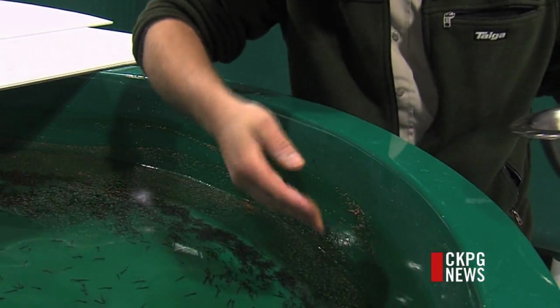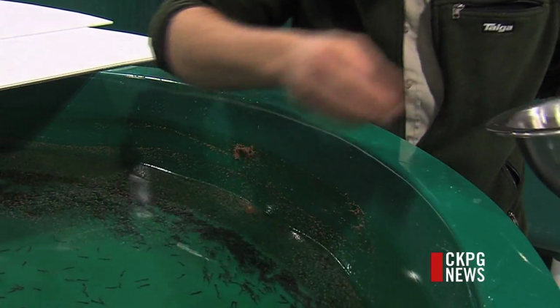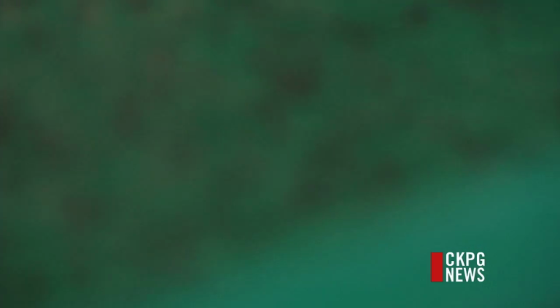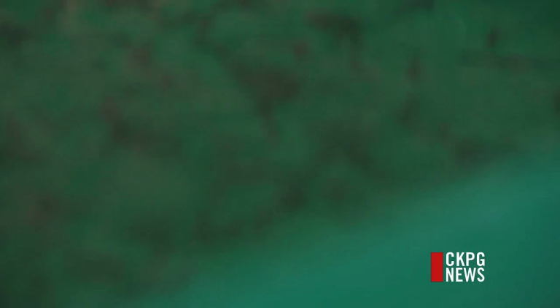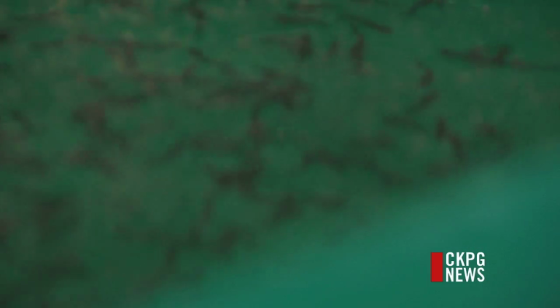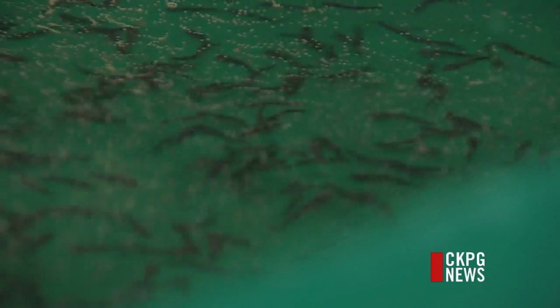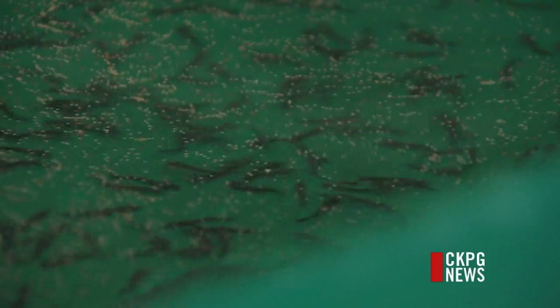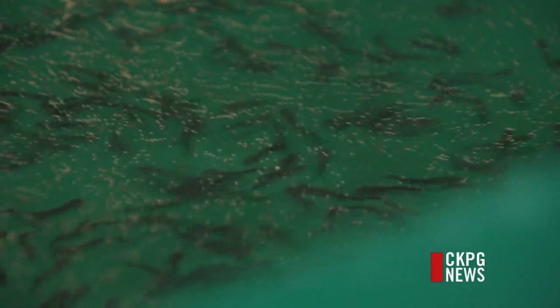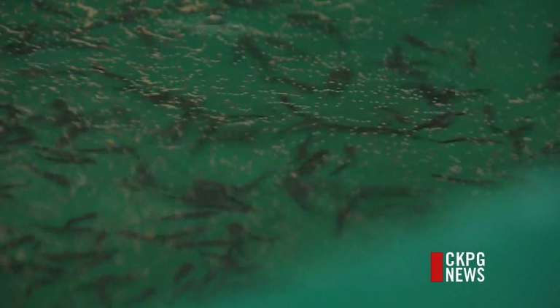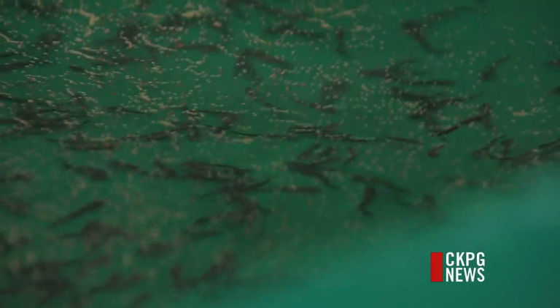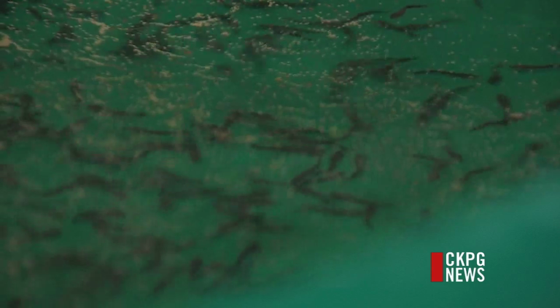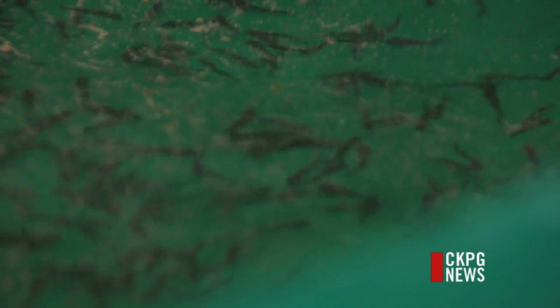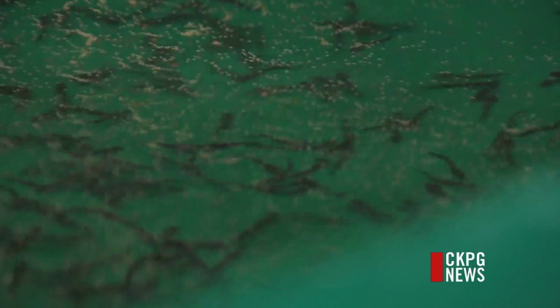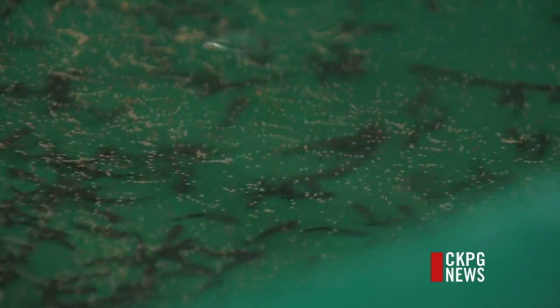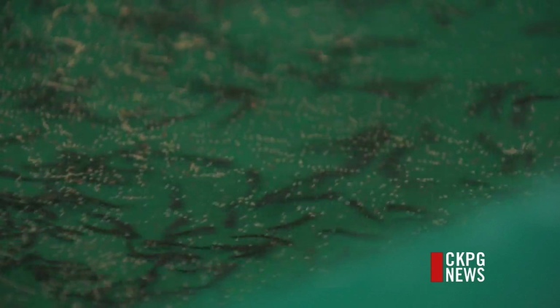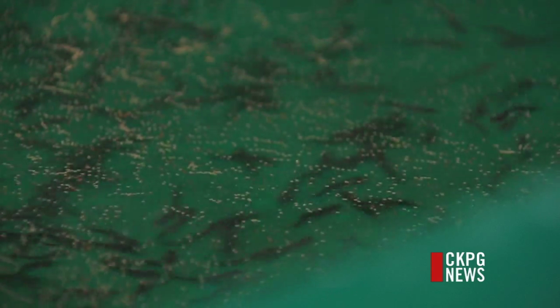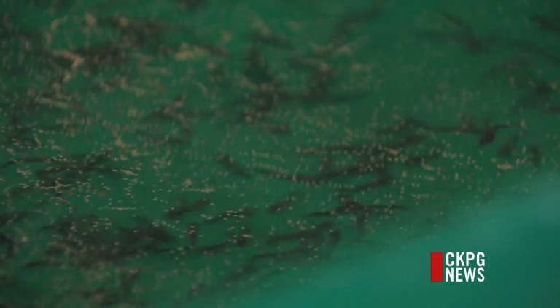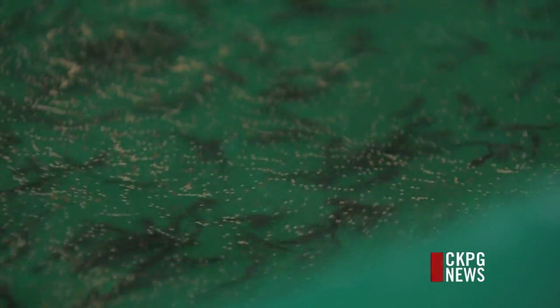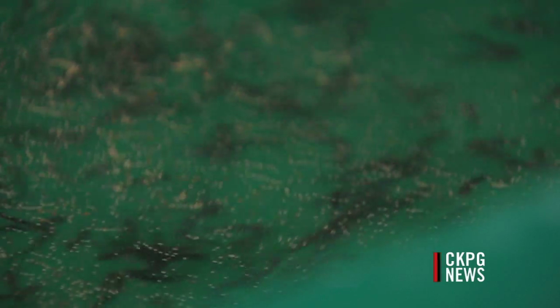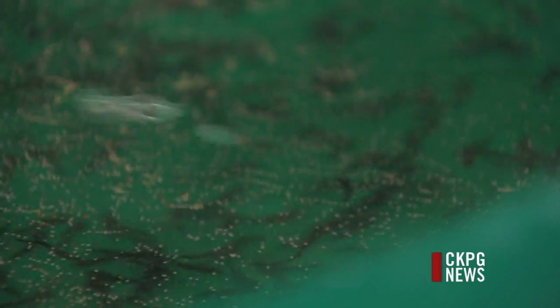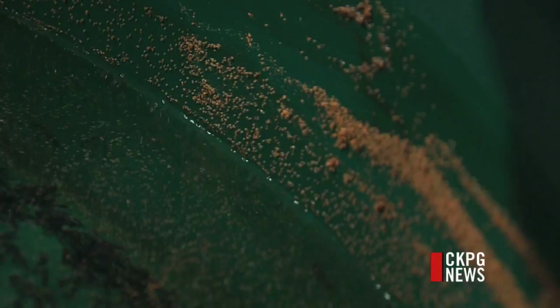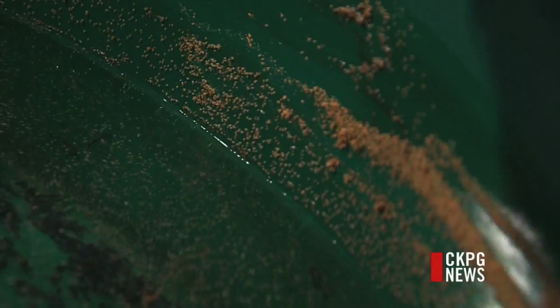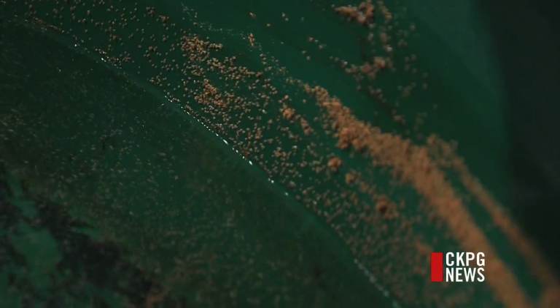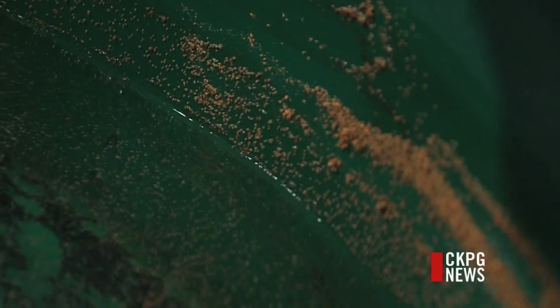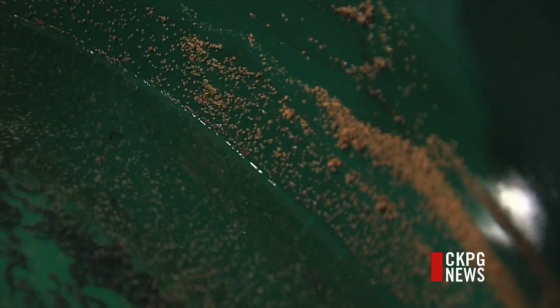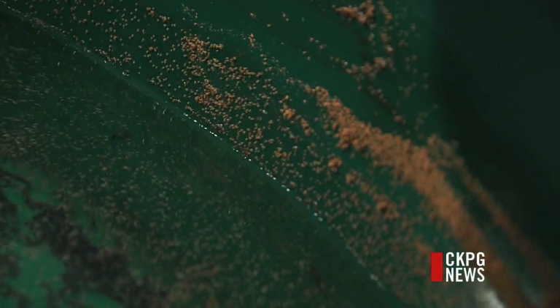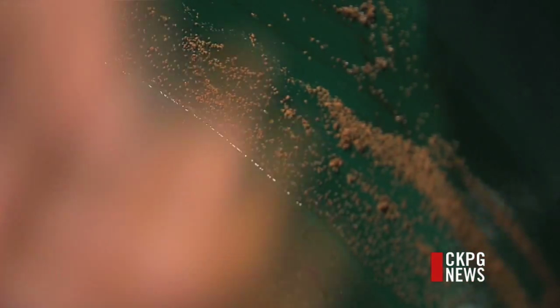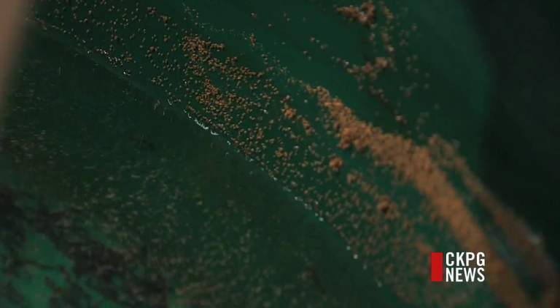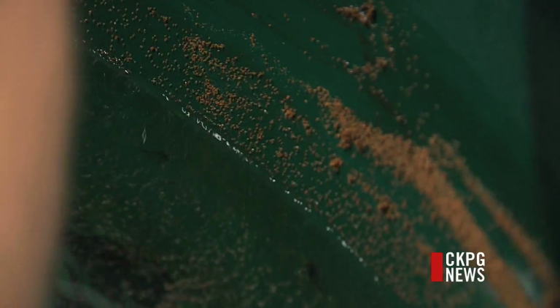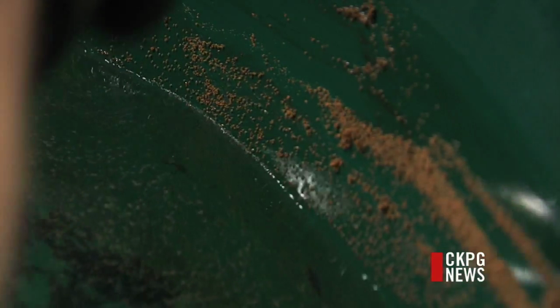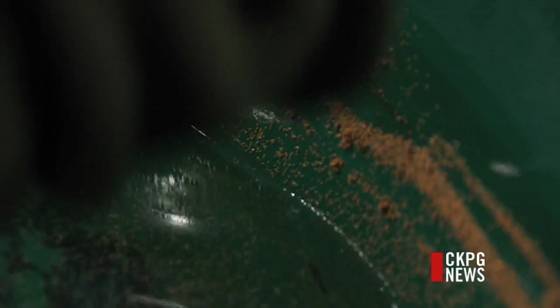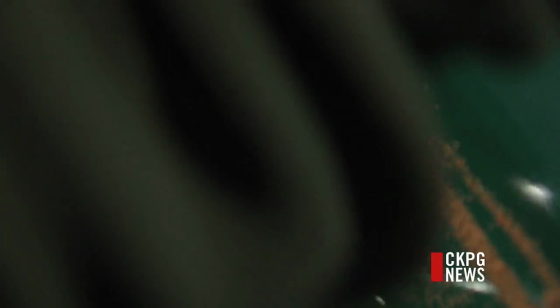This is a big day at the Nechako White Sturgeon Conservation Centre. These newly hatched fish are getting ready for their first meal.